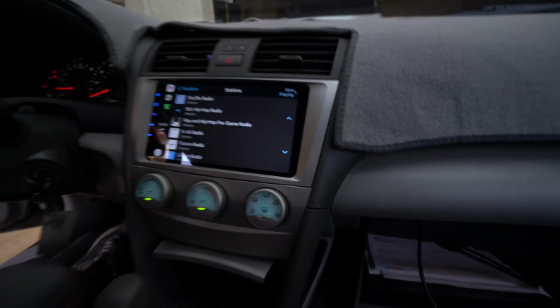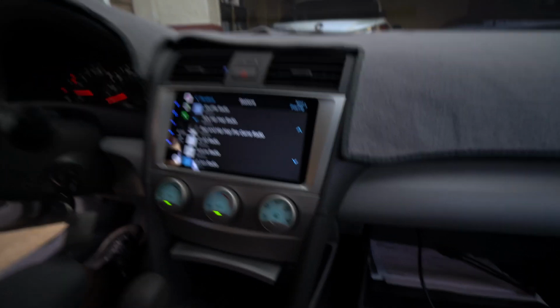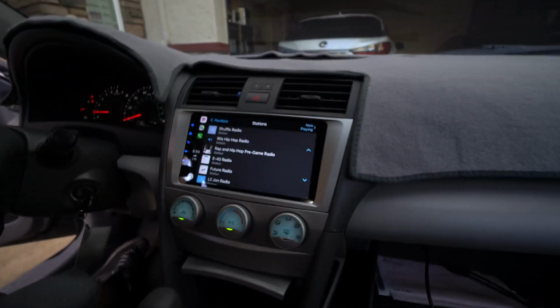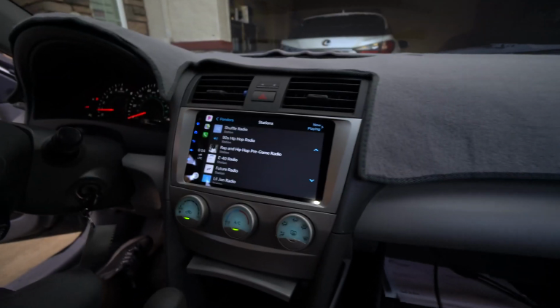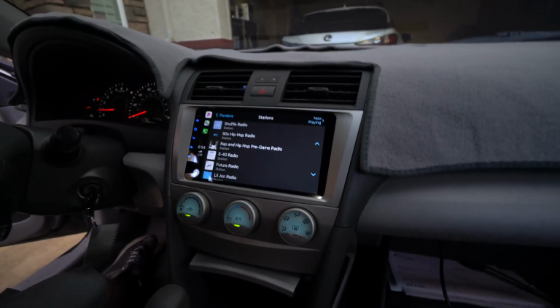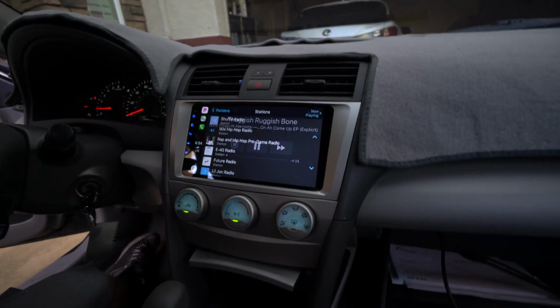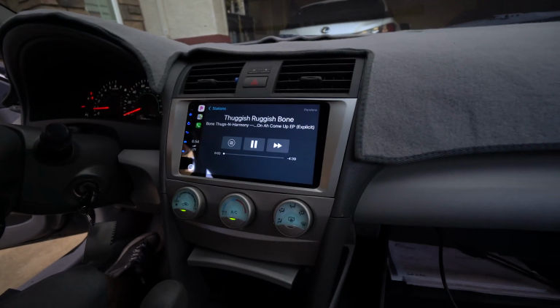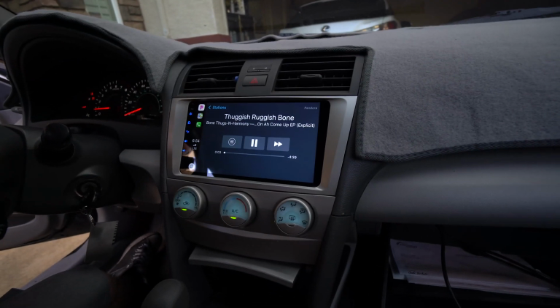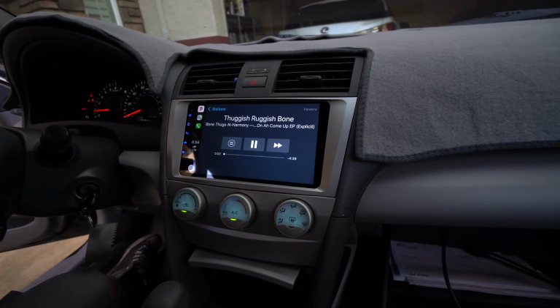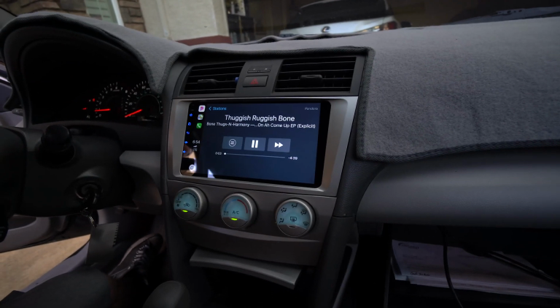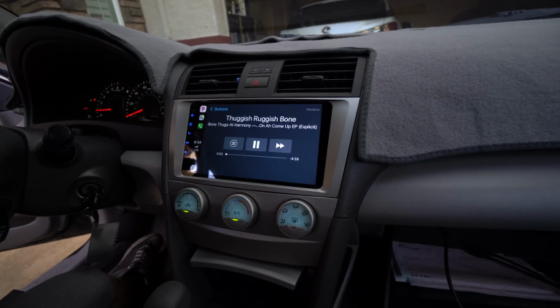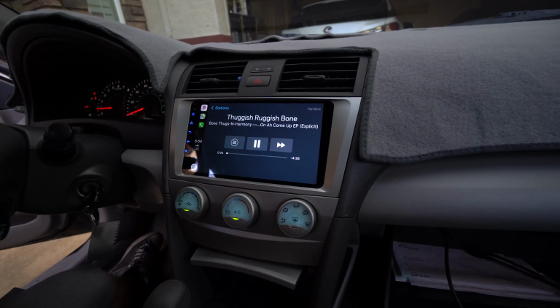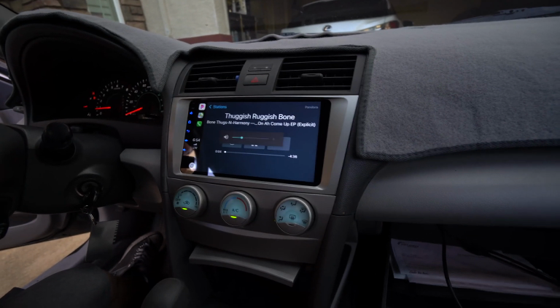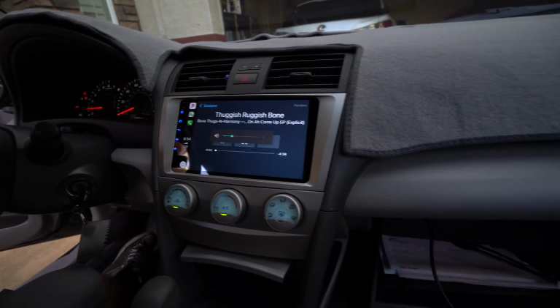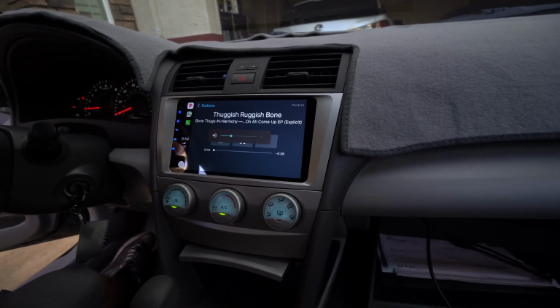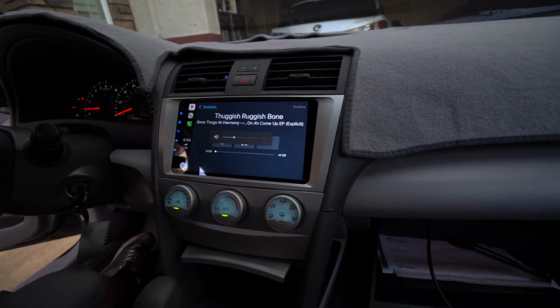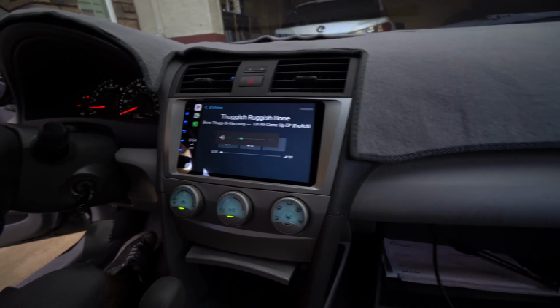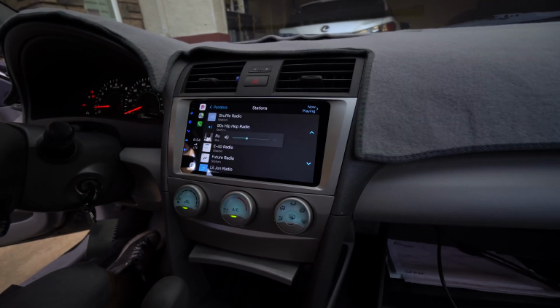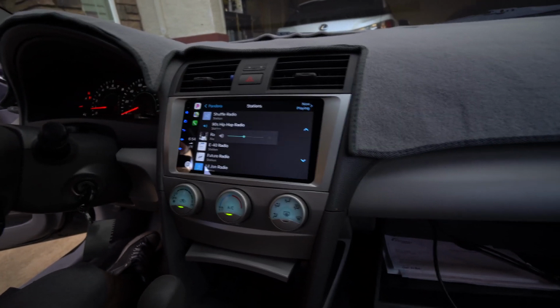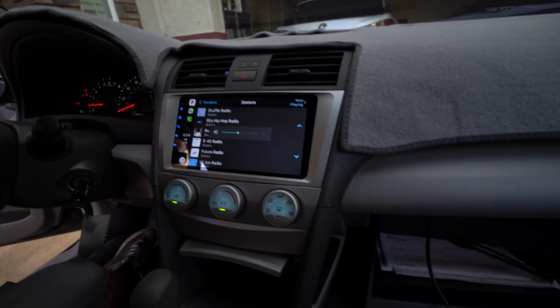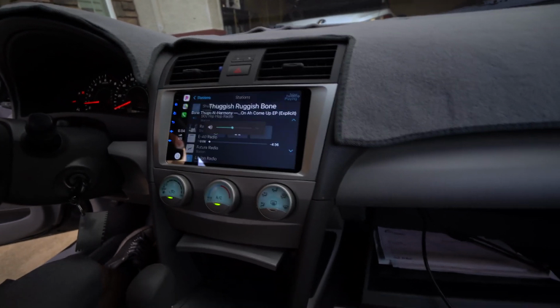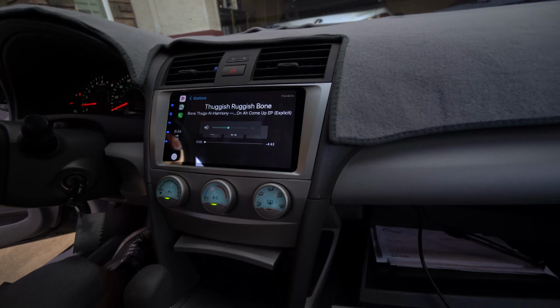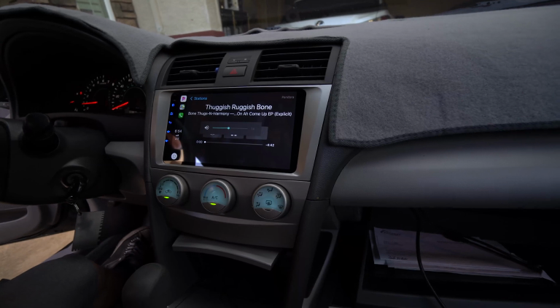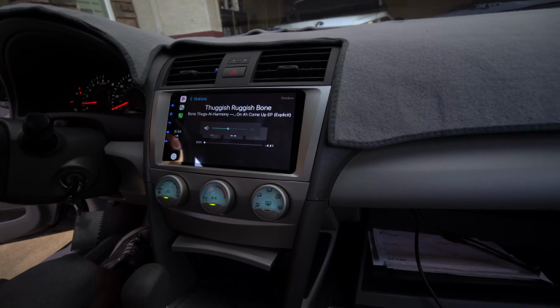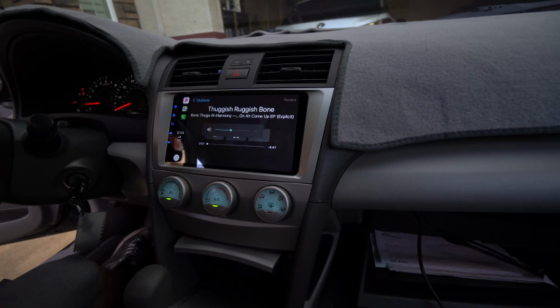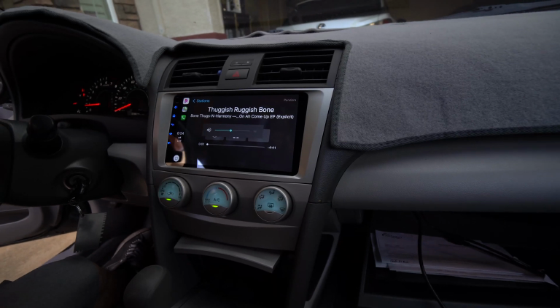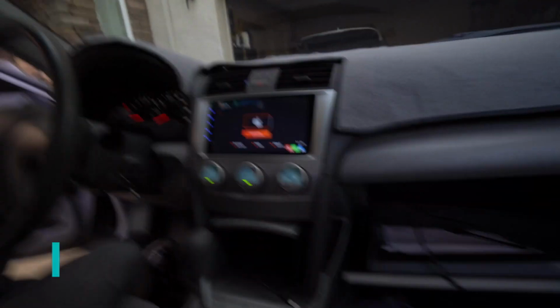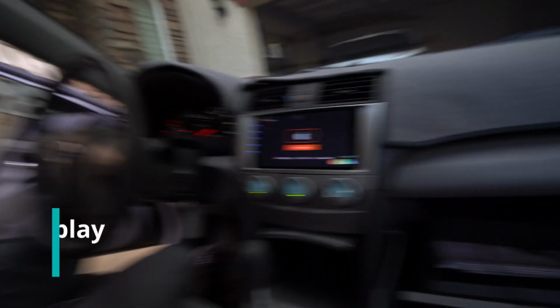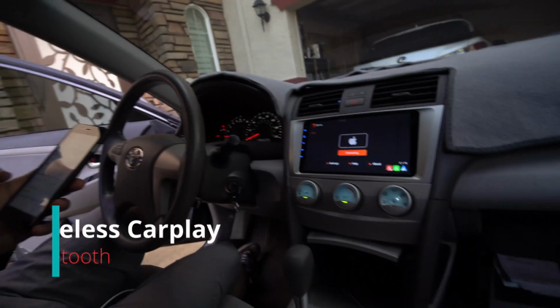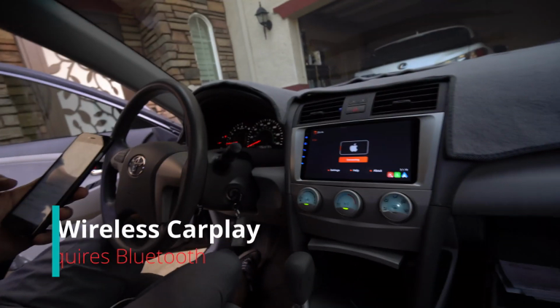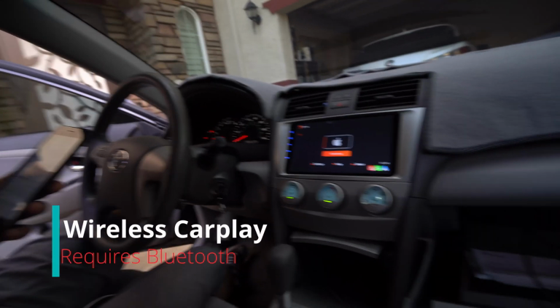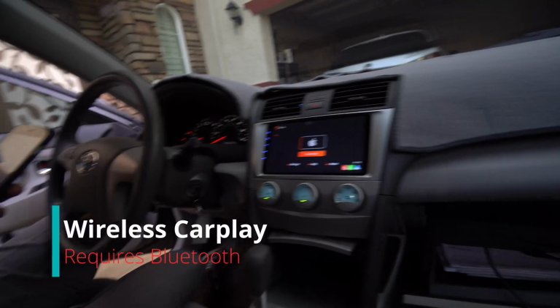I got the steering wheel controls working too, so go ahead. So we just hooked up their Bluetooth.